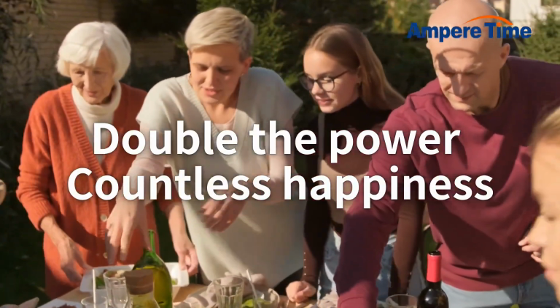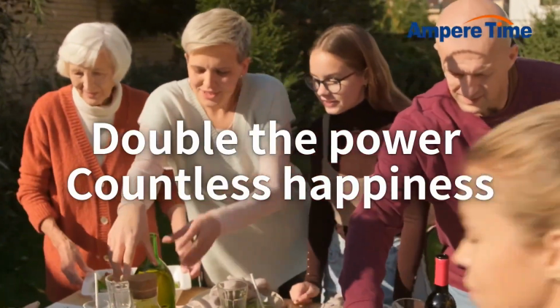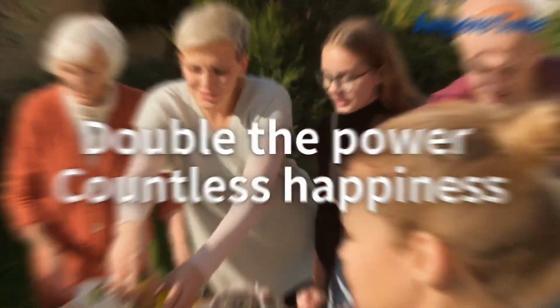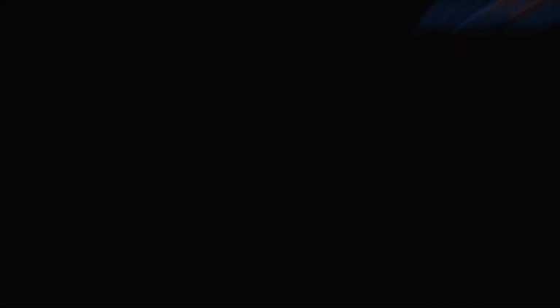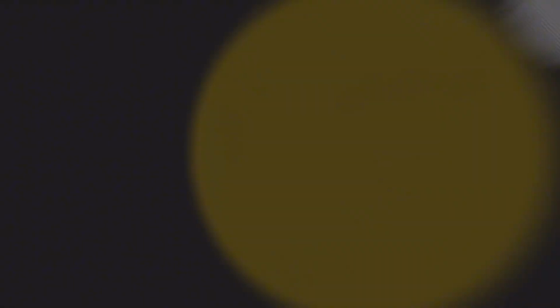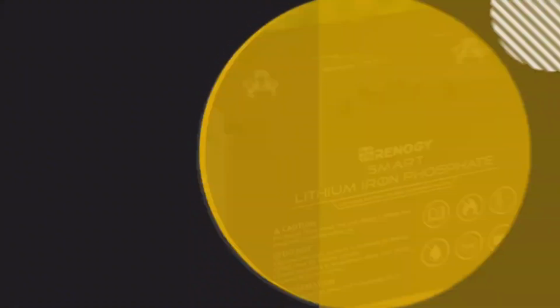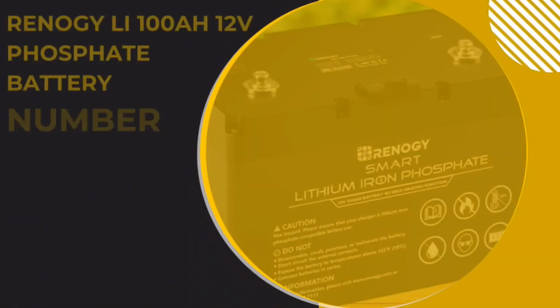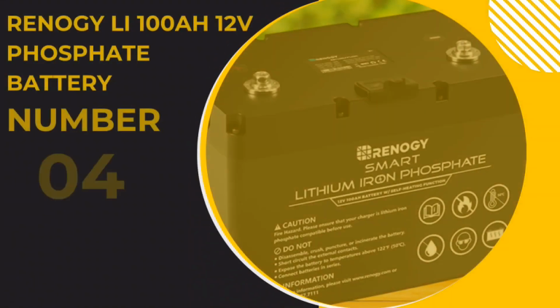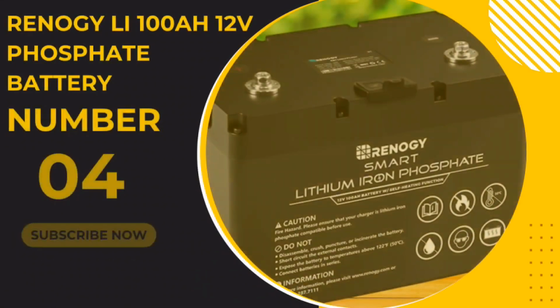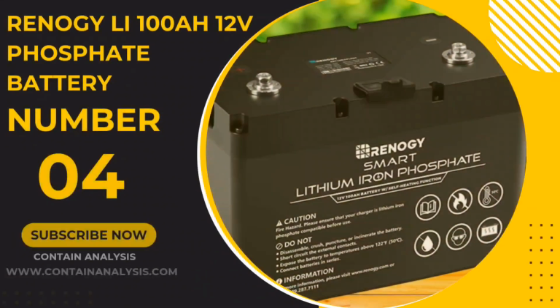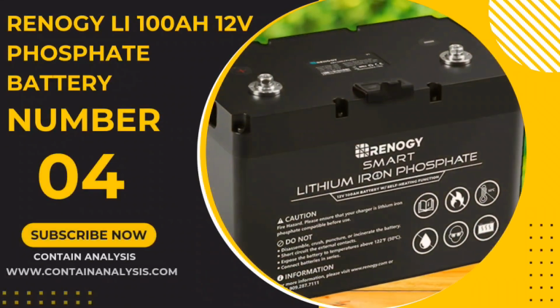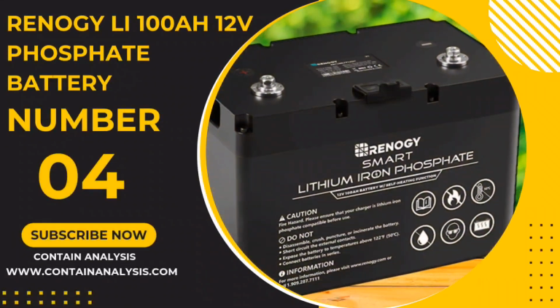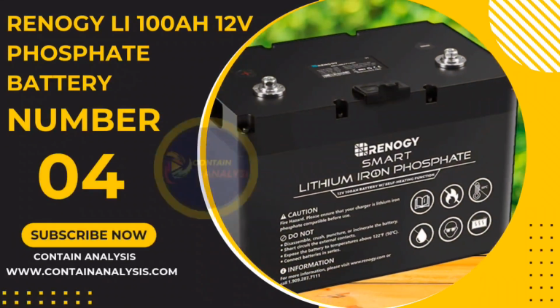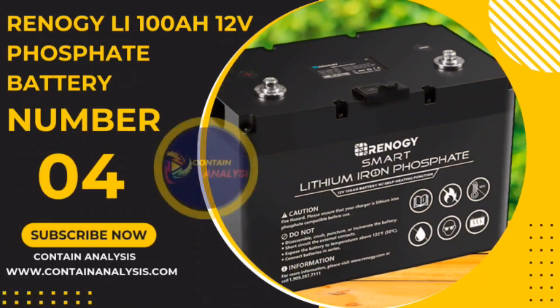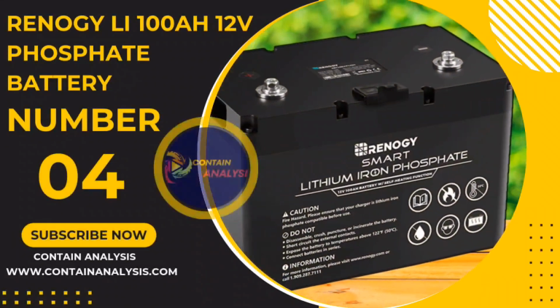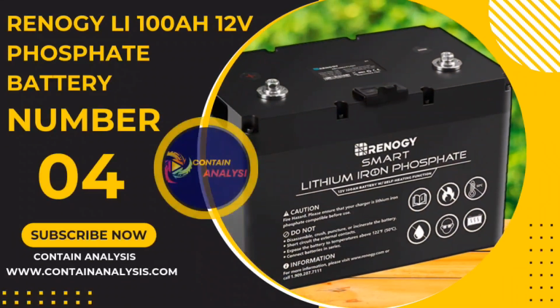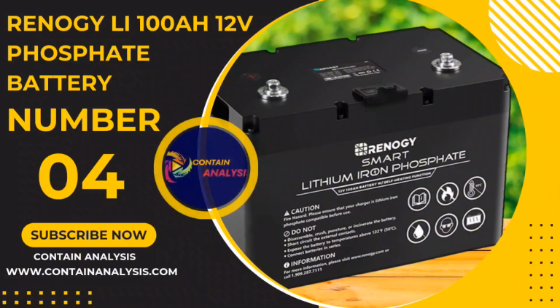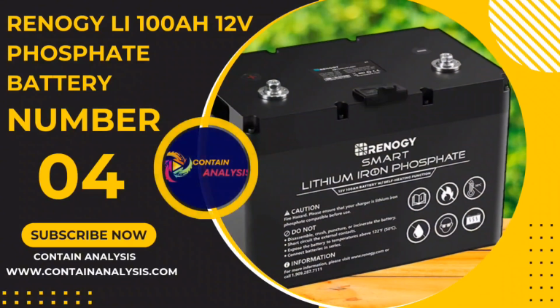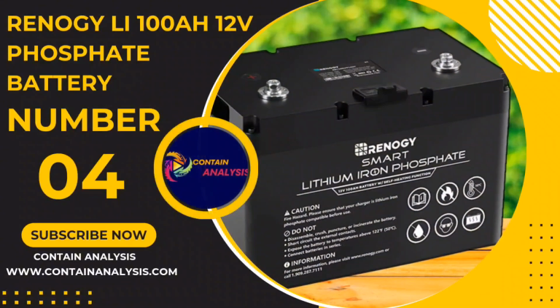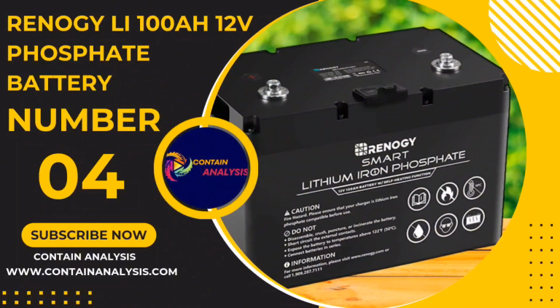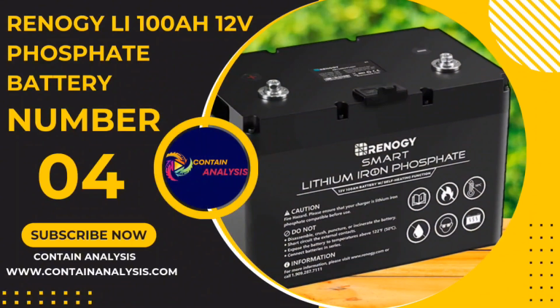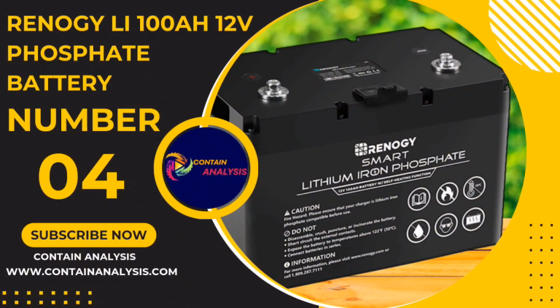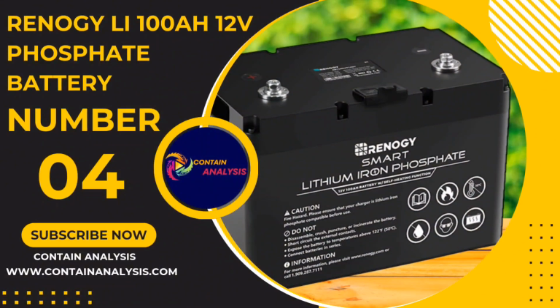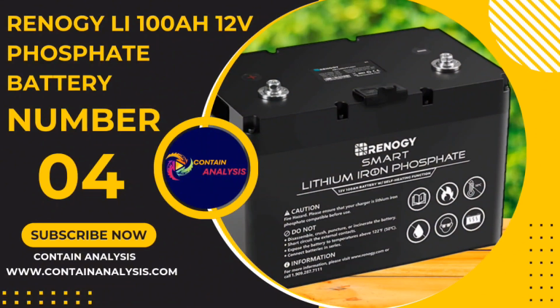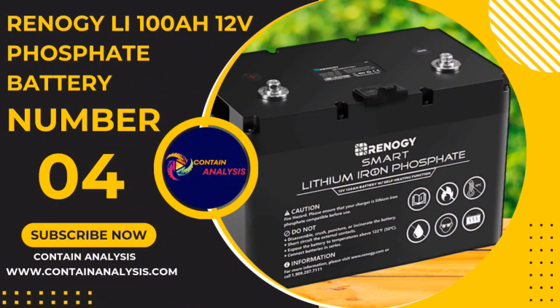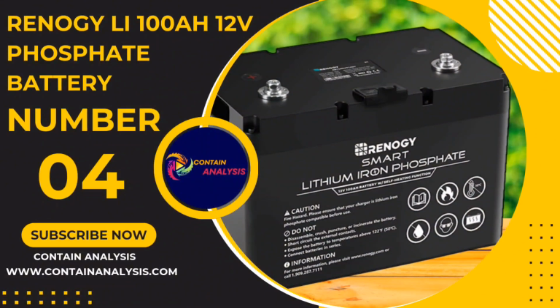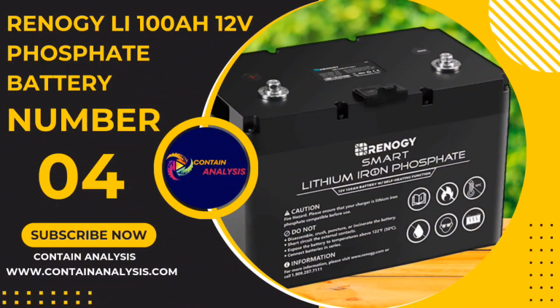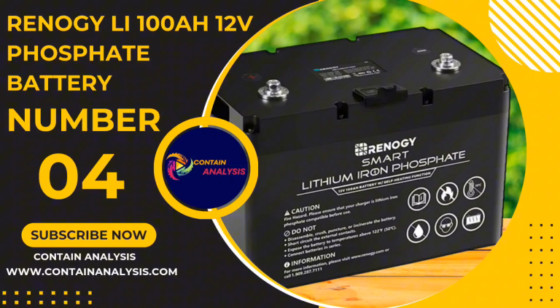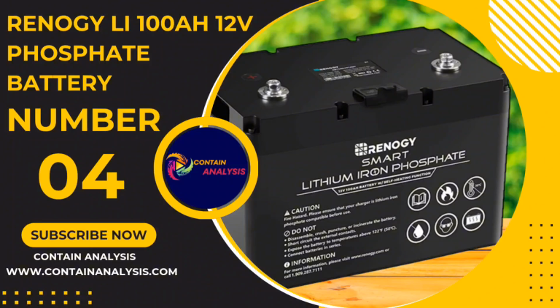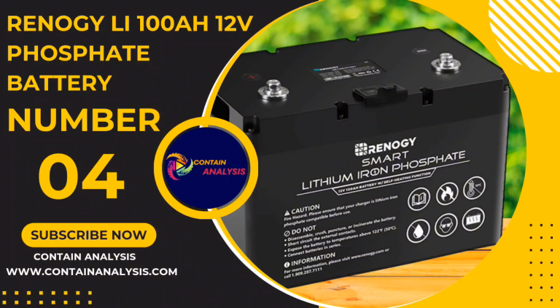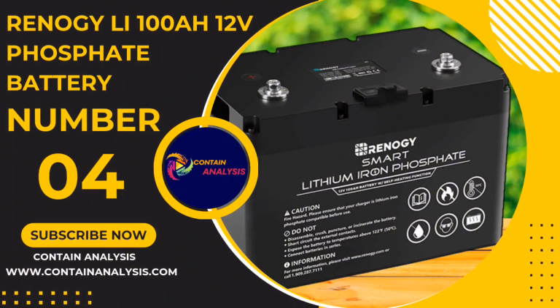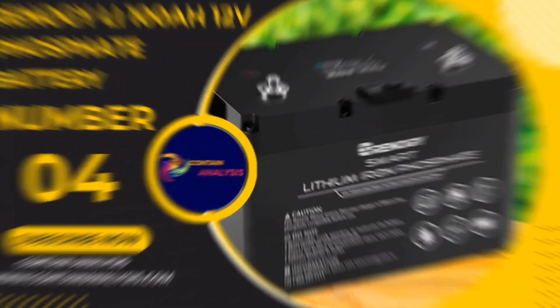Number 4: The Renogy 100Ah 12V LiFePO4 Phosphate Battery.